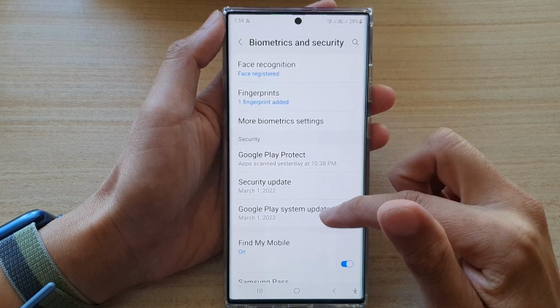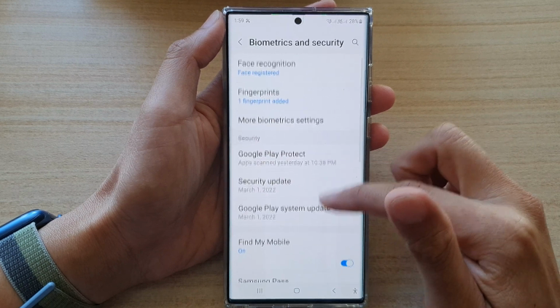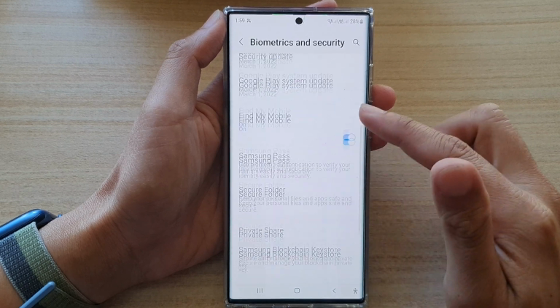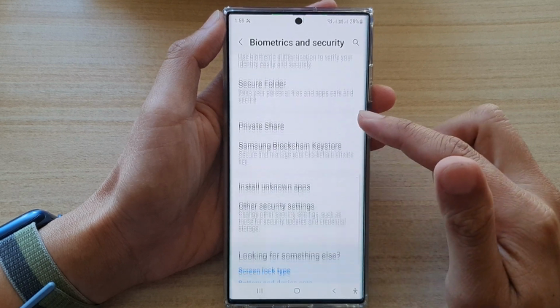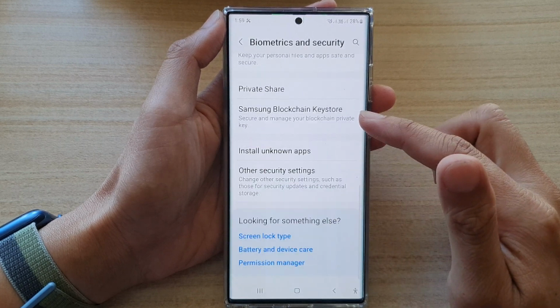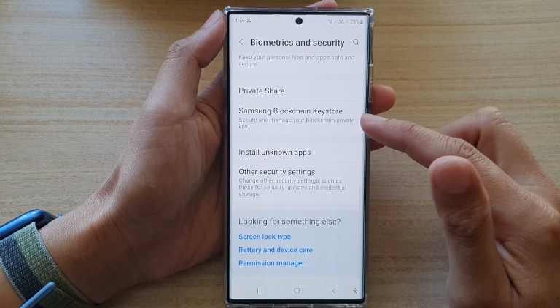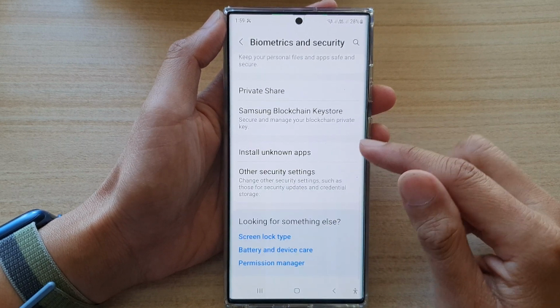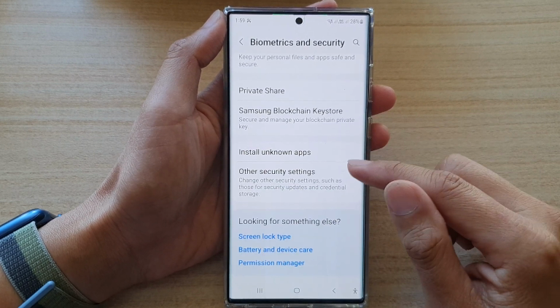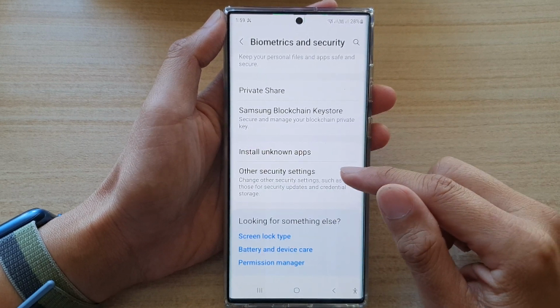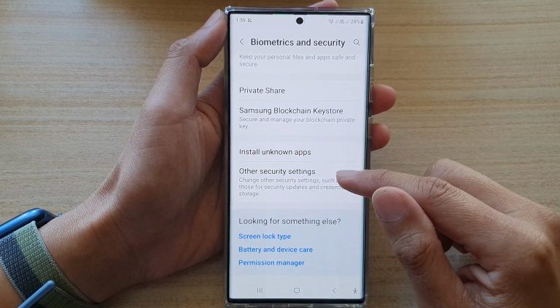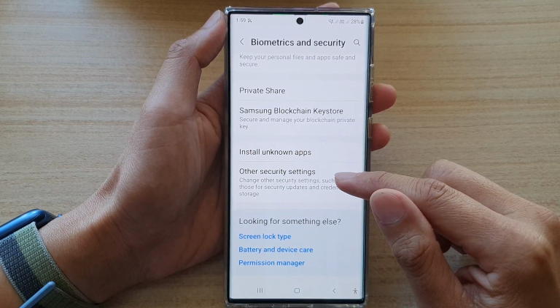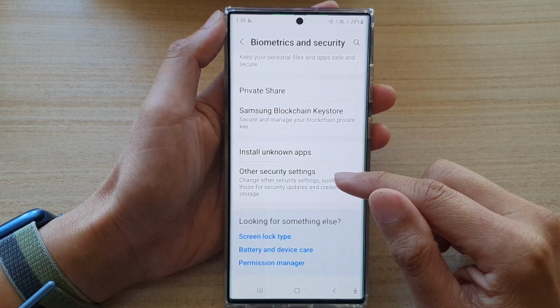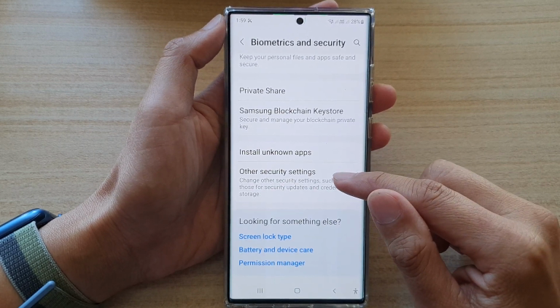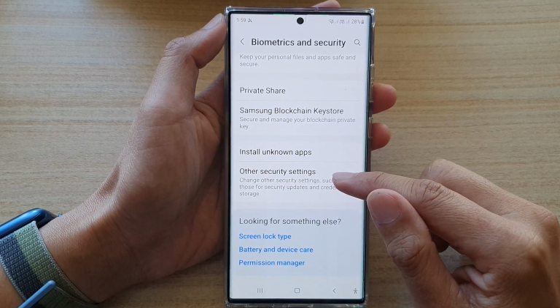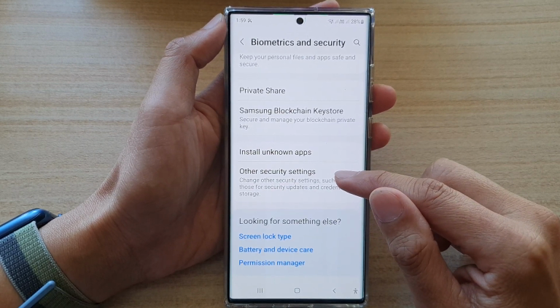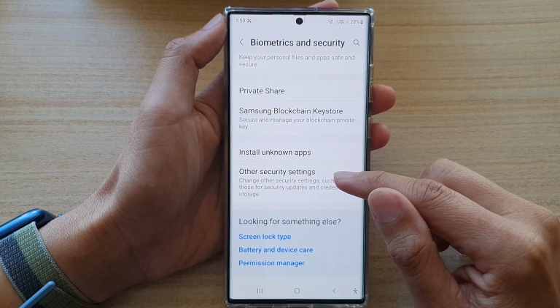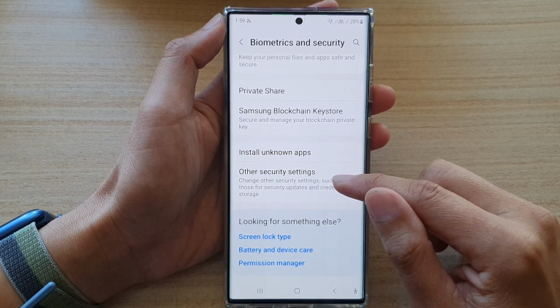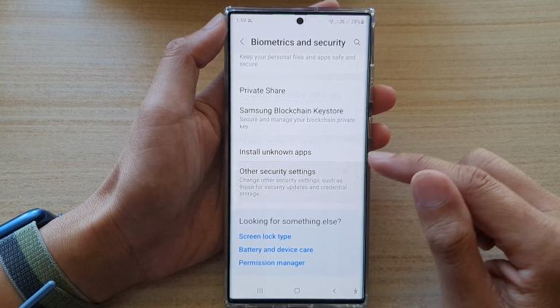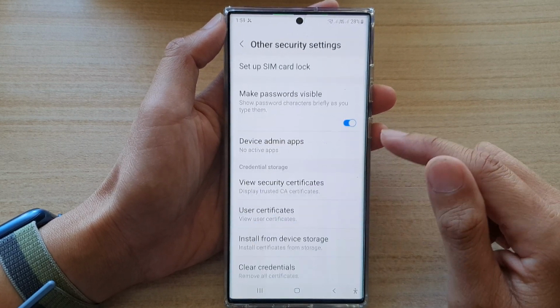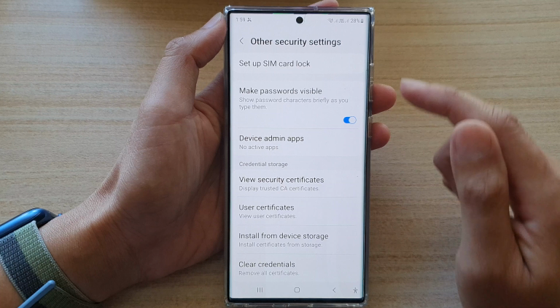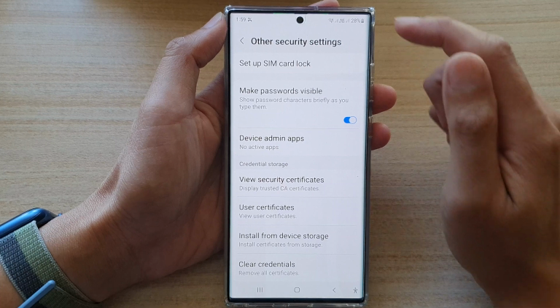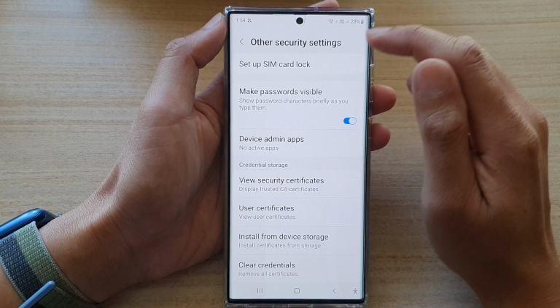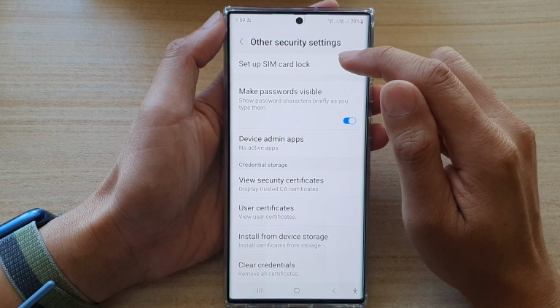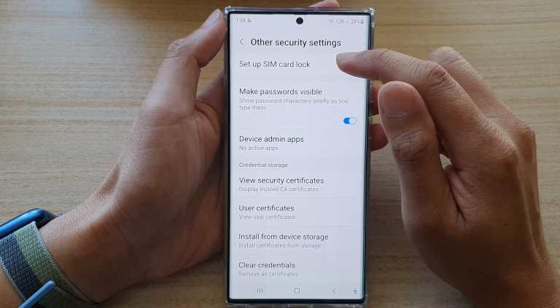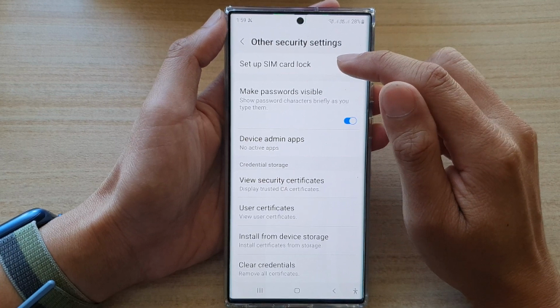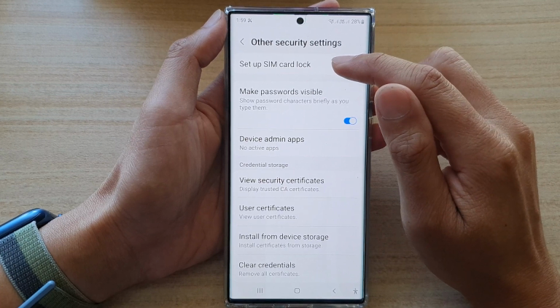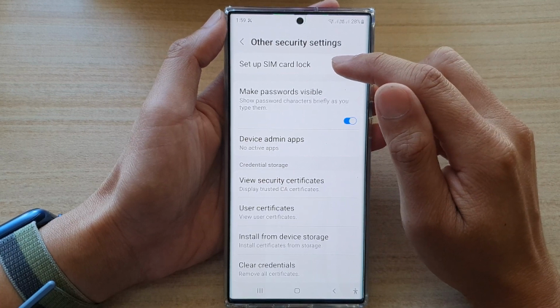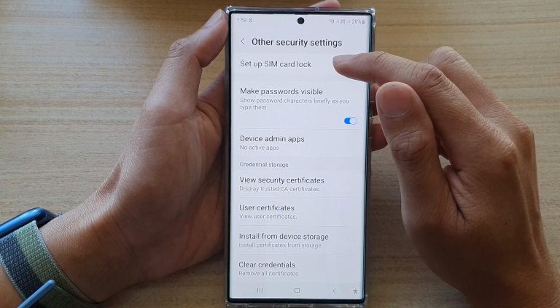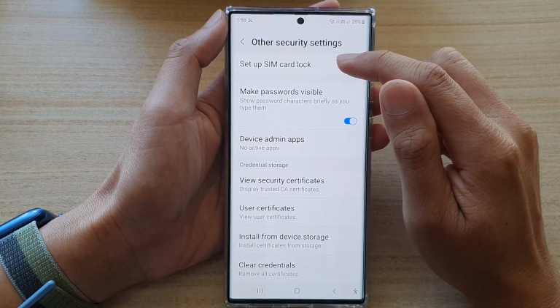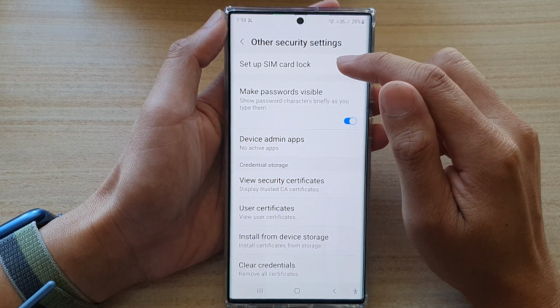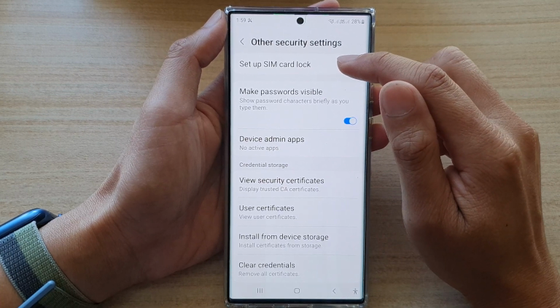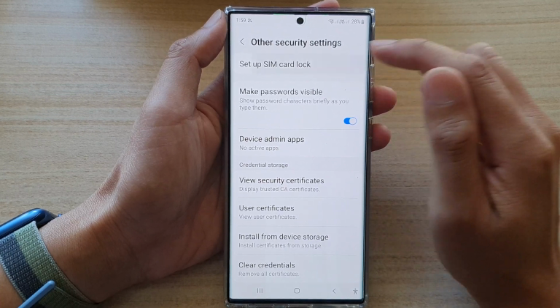Then, go down to the bottom and tap on Other Security Settings. Then, tap on Set Up SIM Card Lock.